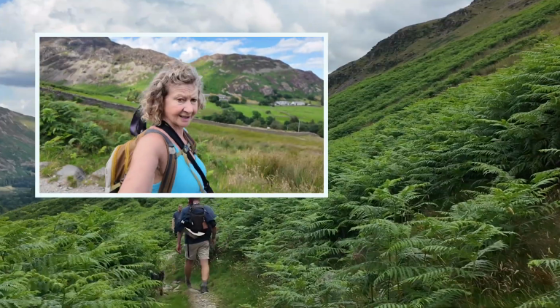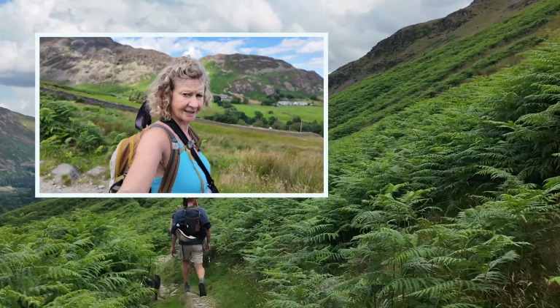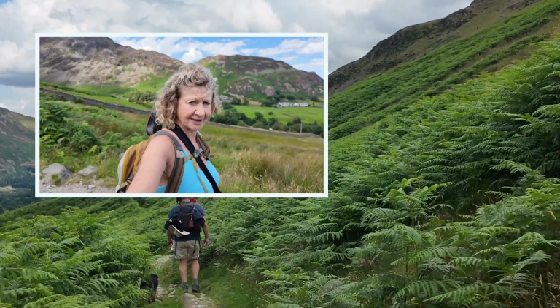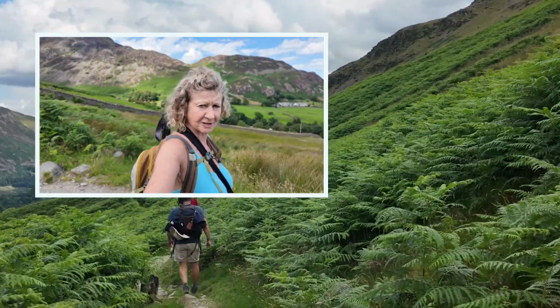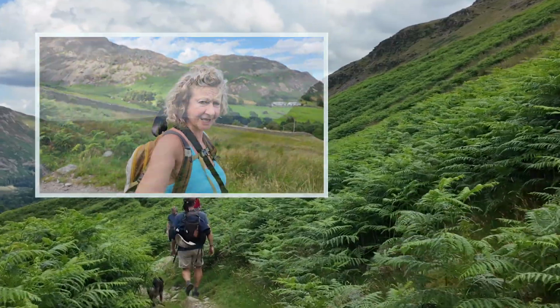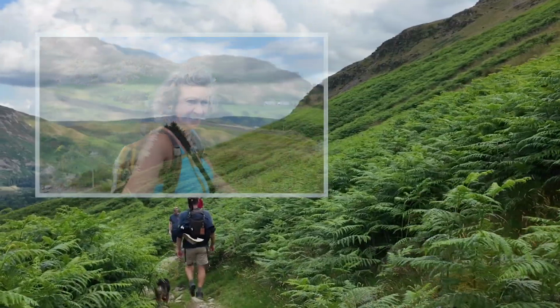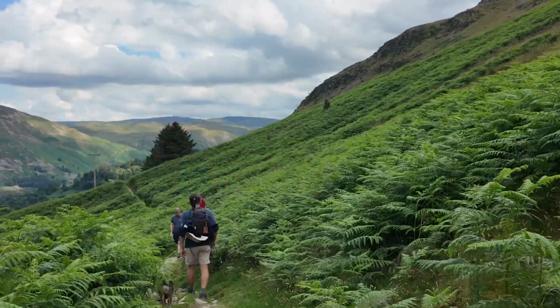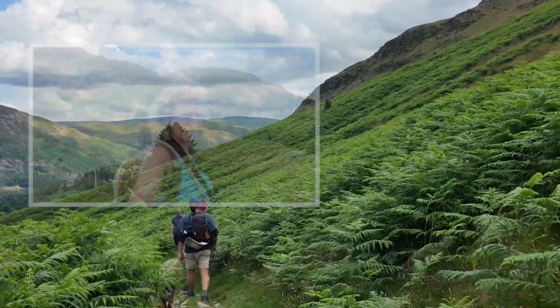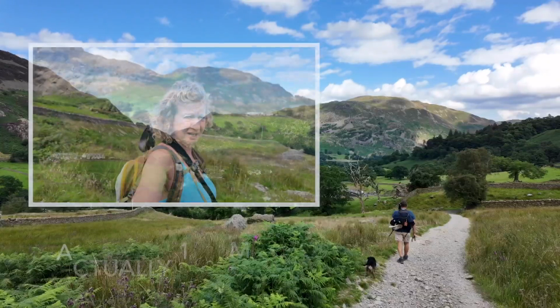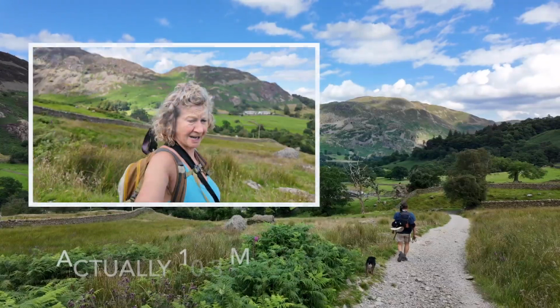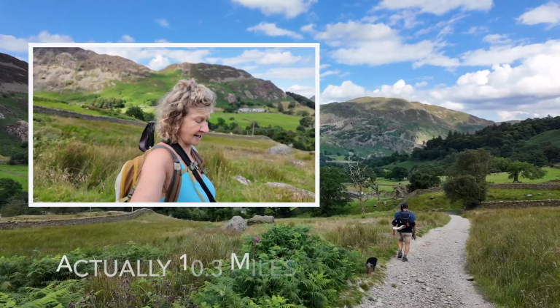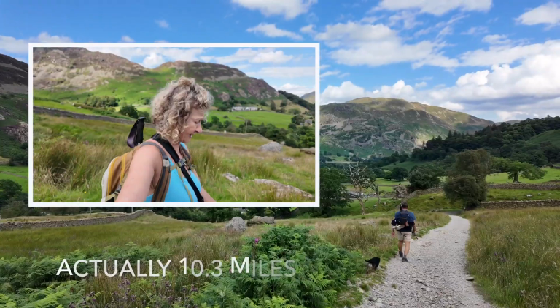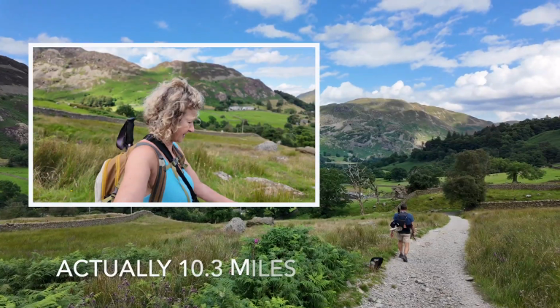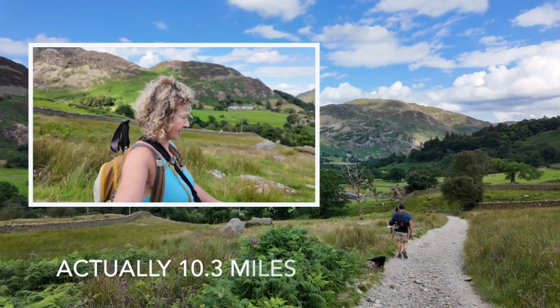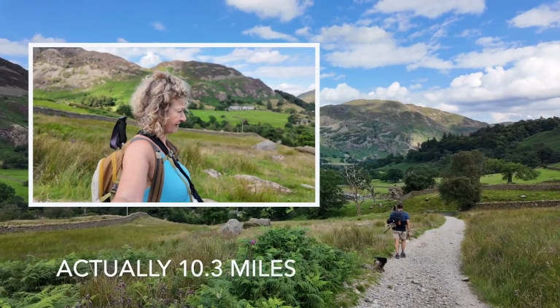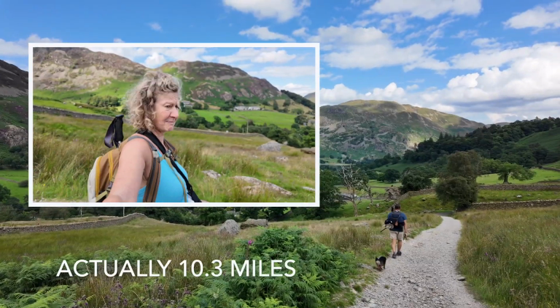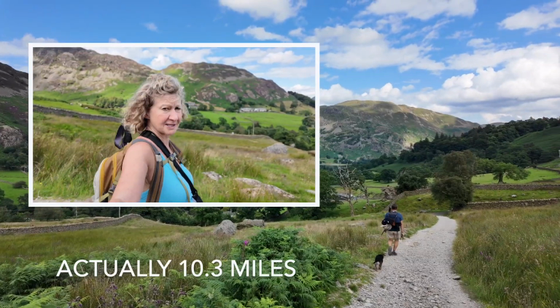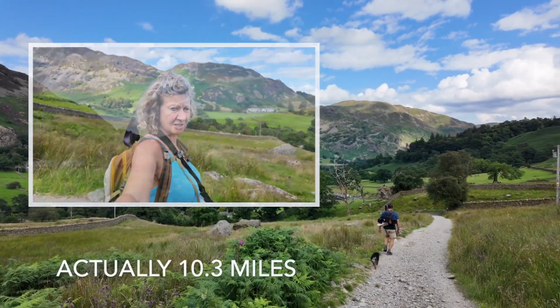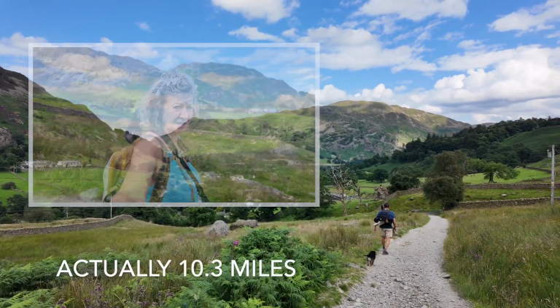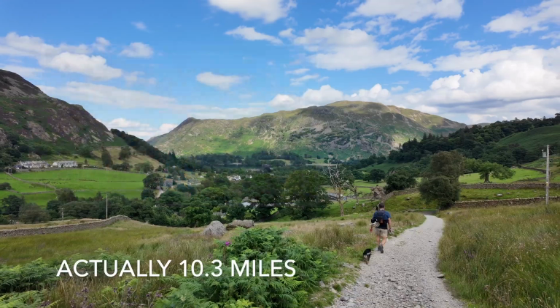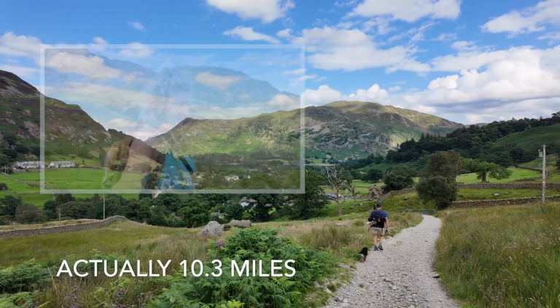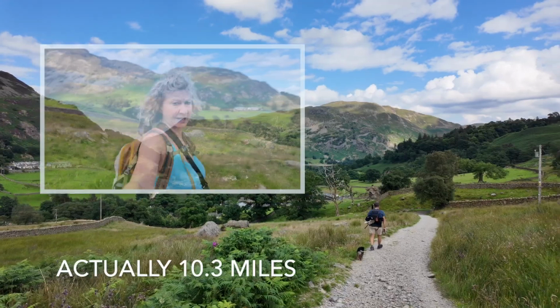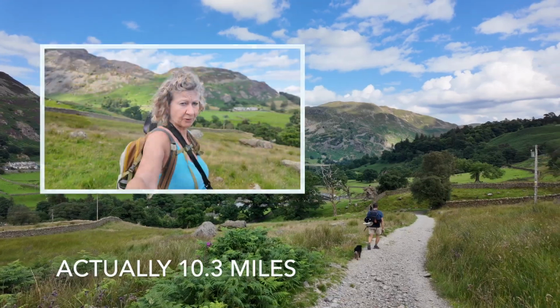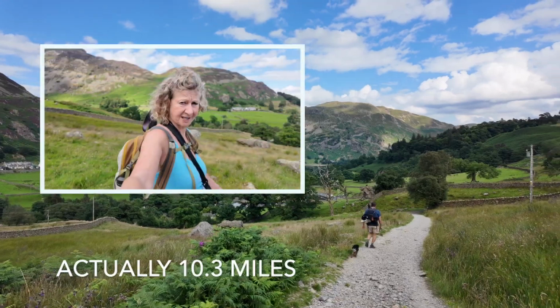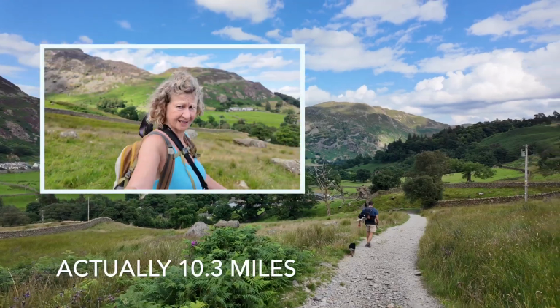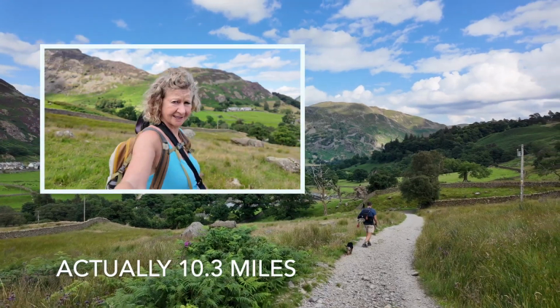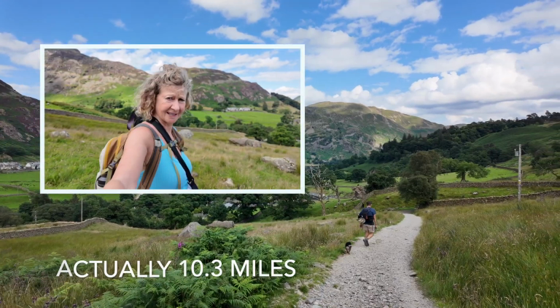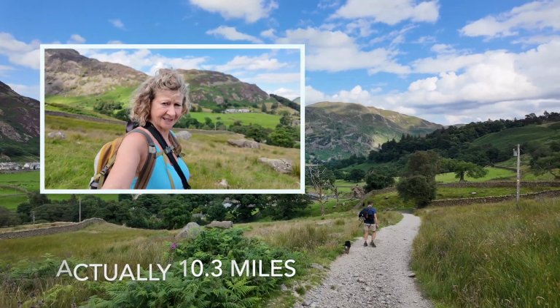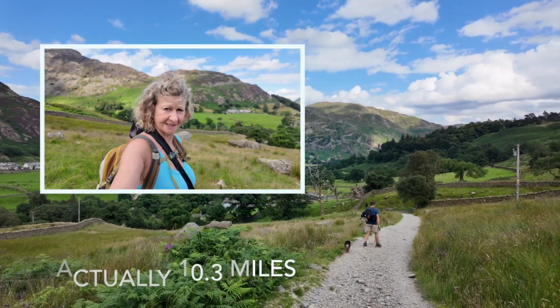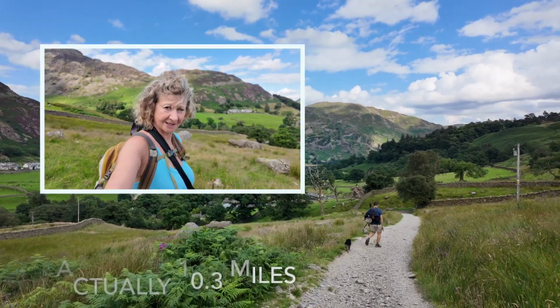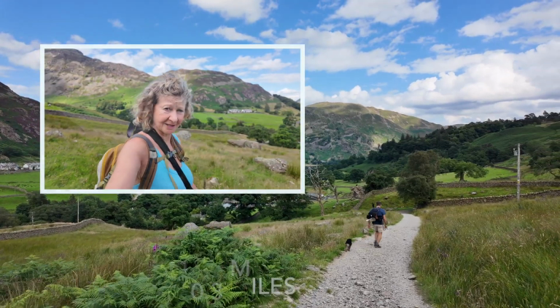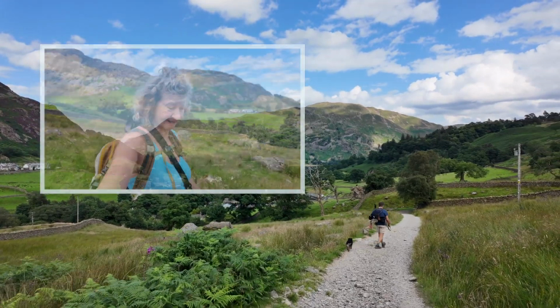Coming back down to Glenridding — about a nine-and-a-half mile circular, seven hours to do that.